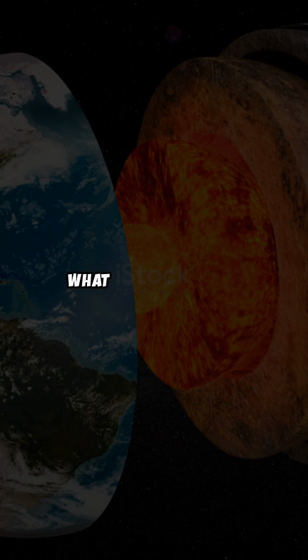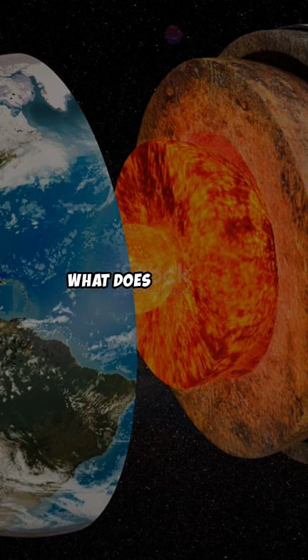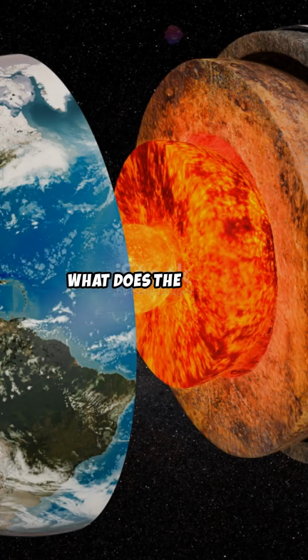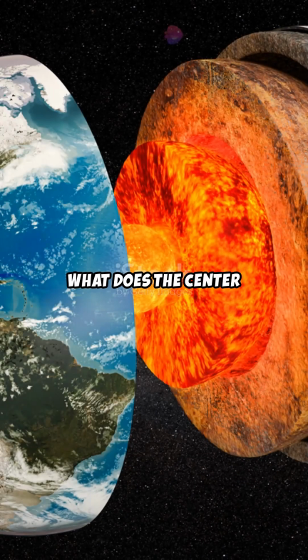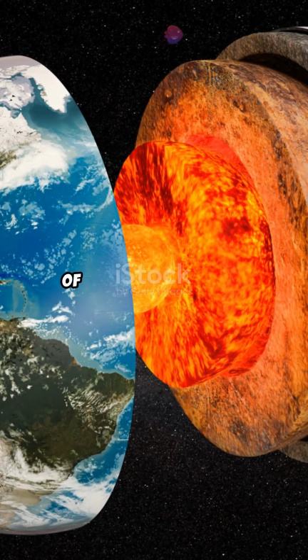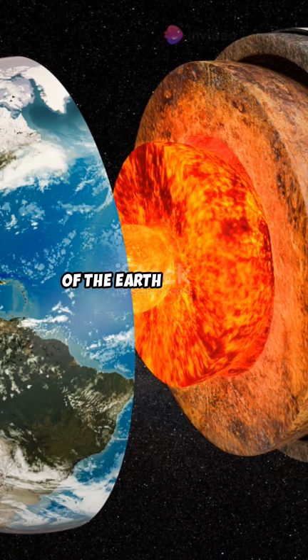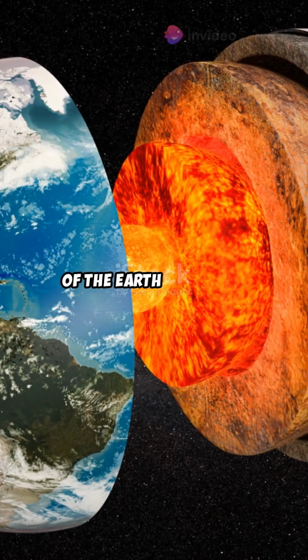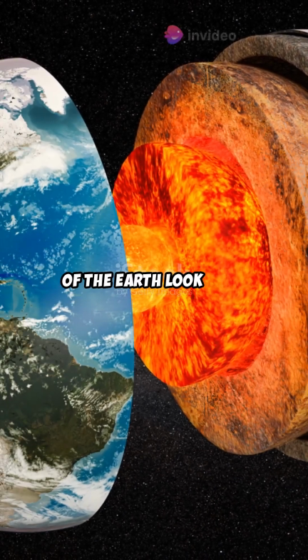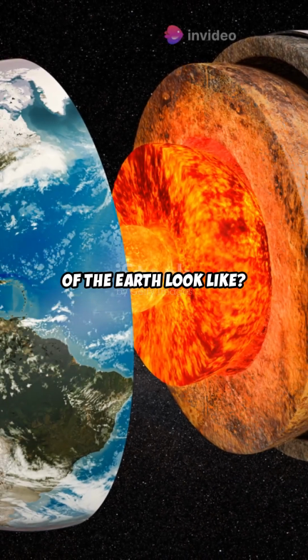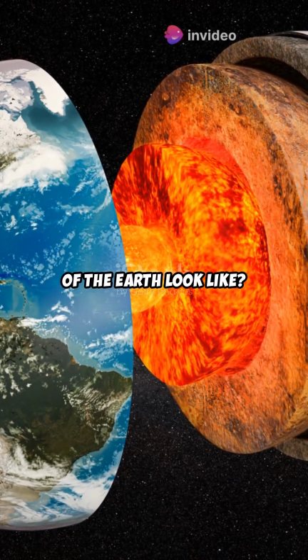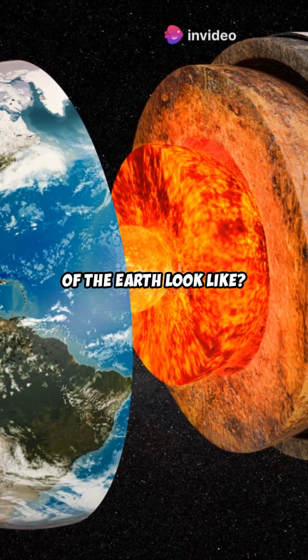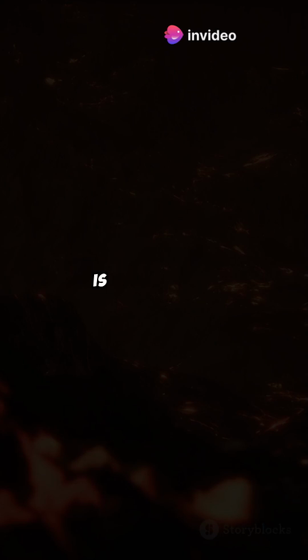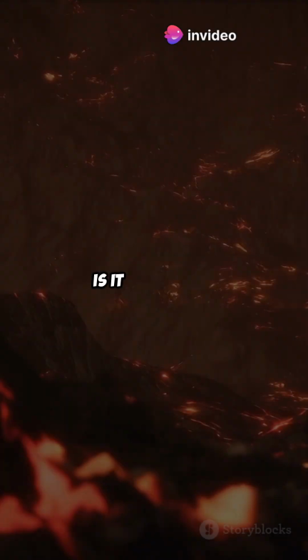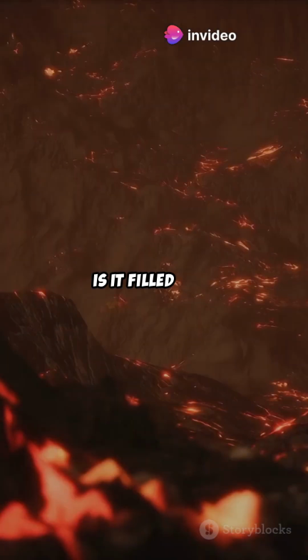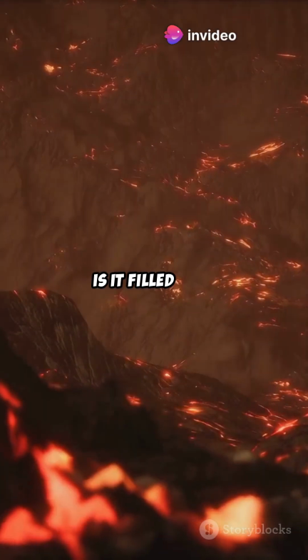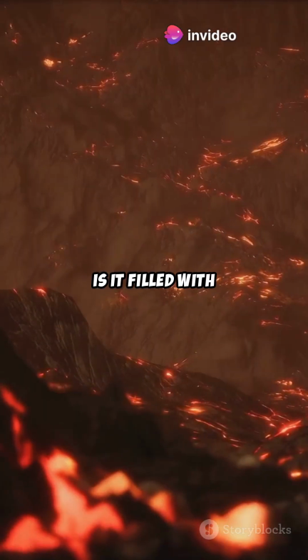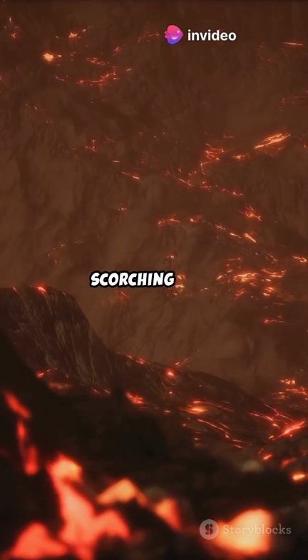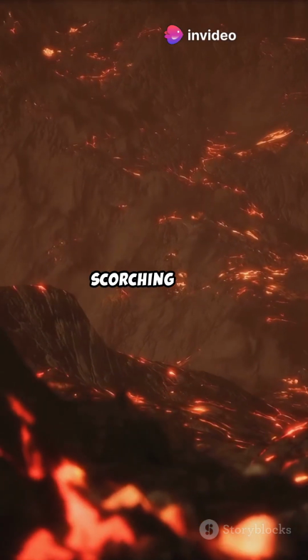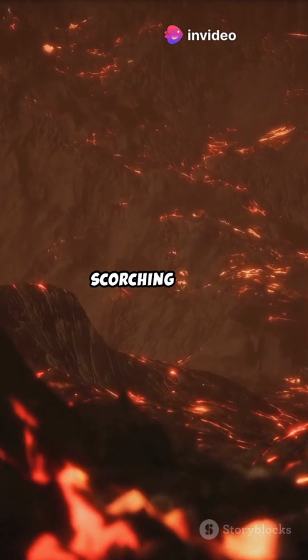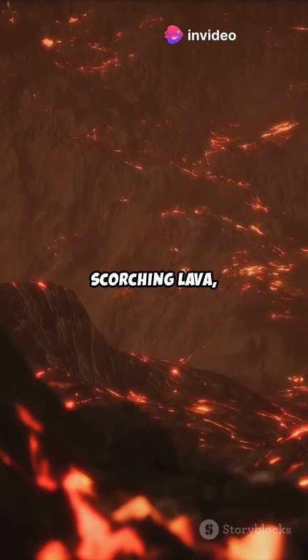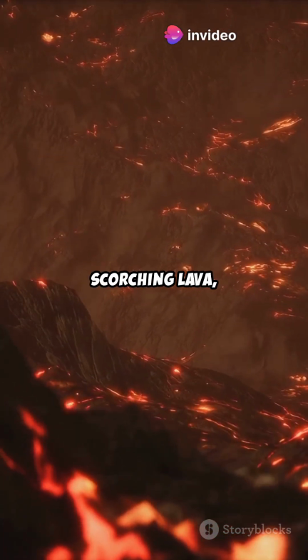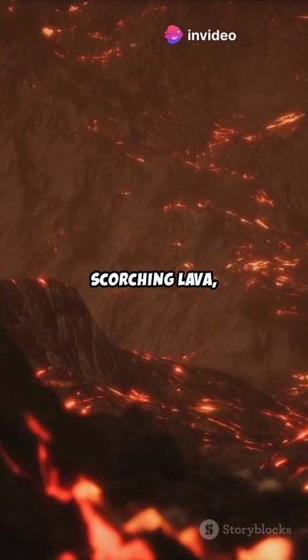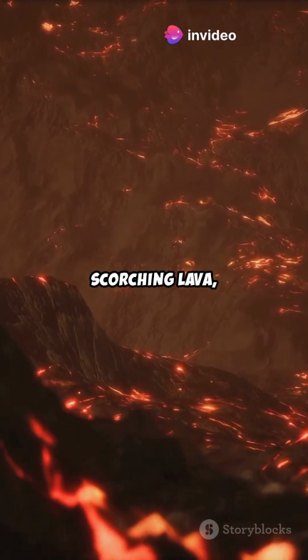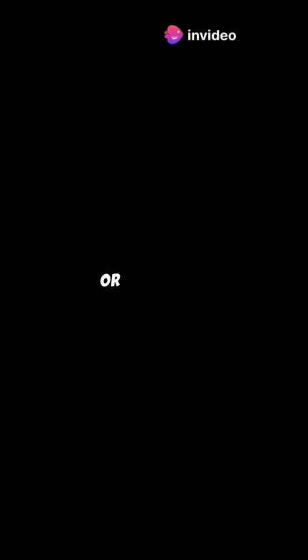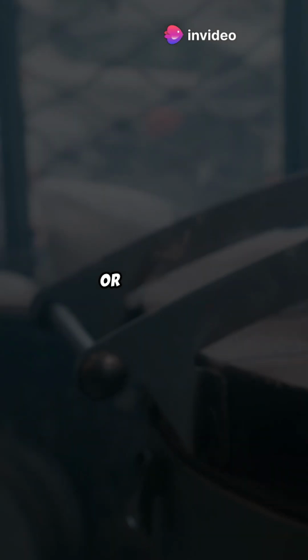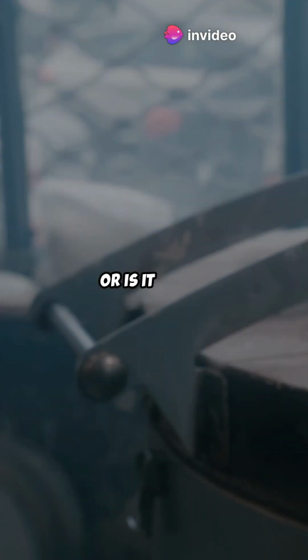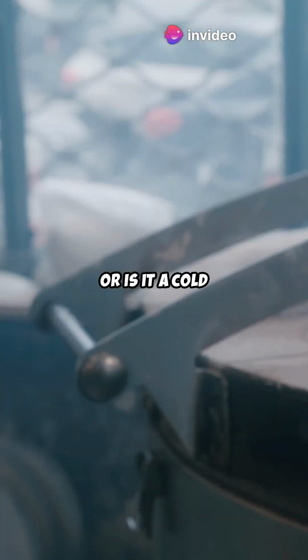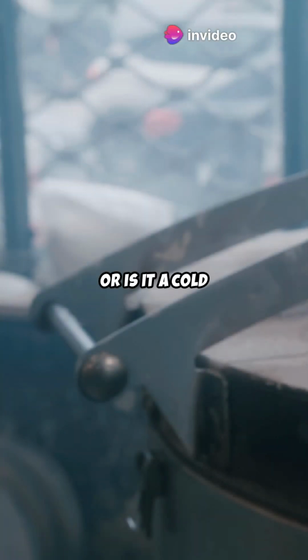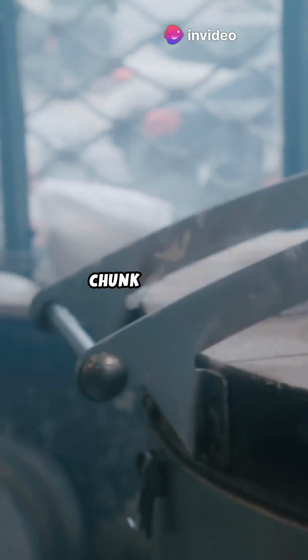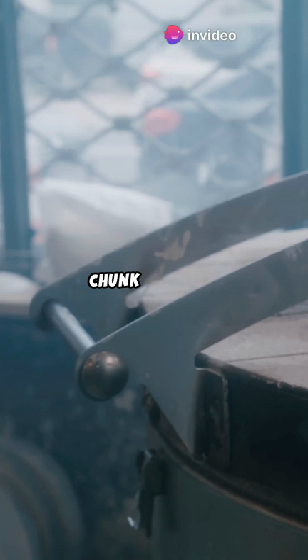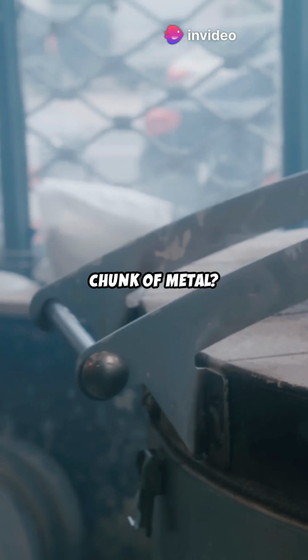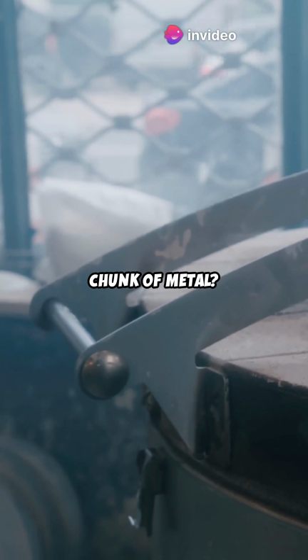What does the center of the Earth look like? Is it filled with scorching lava, or is it a cold chunk of metal?